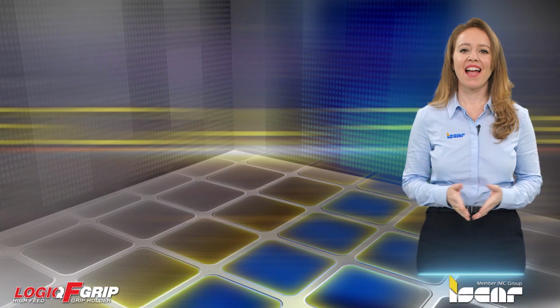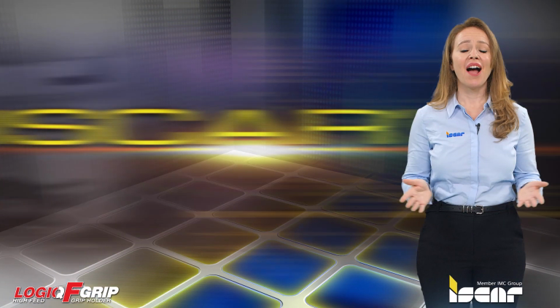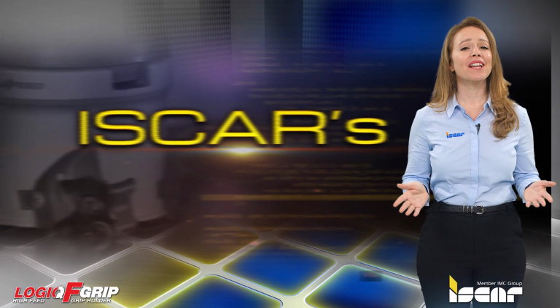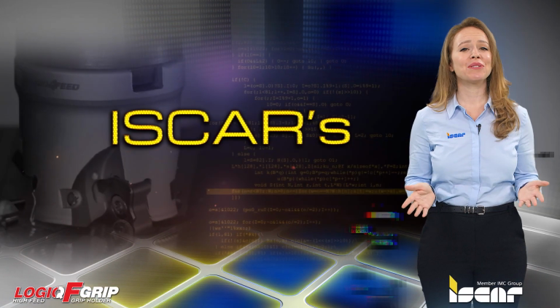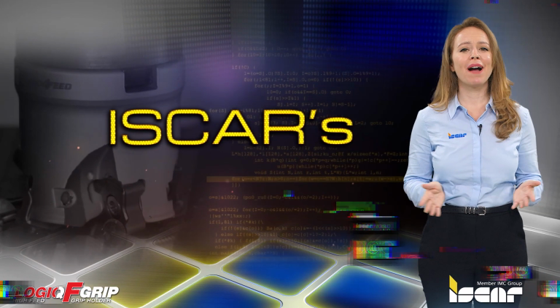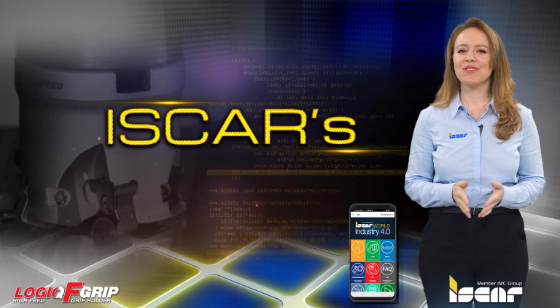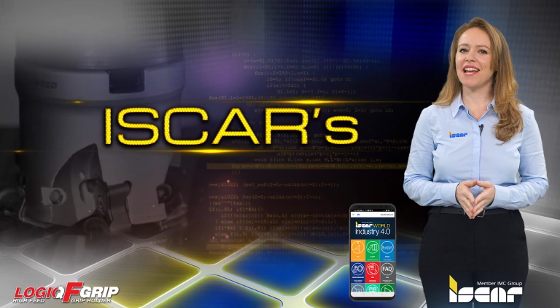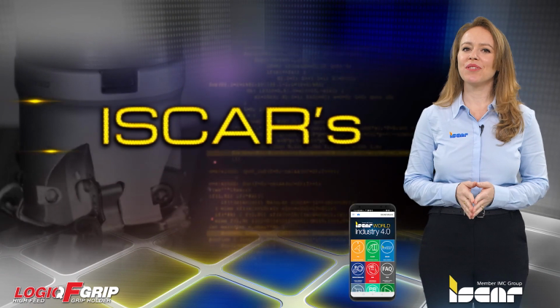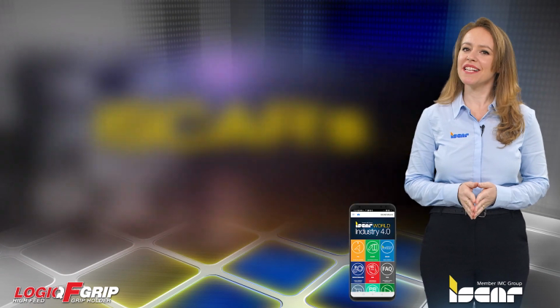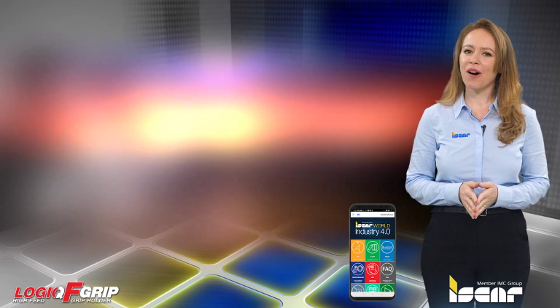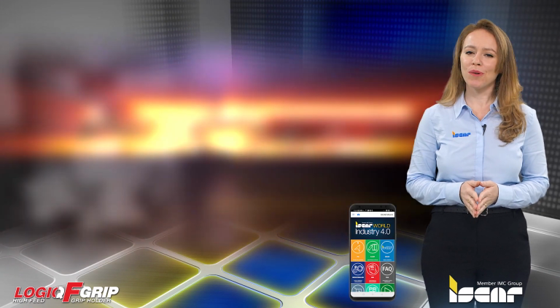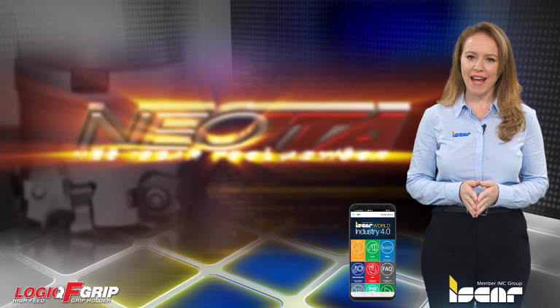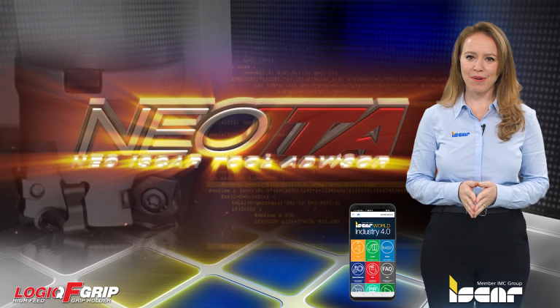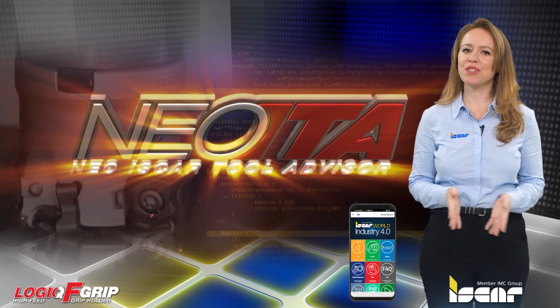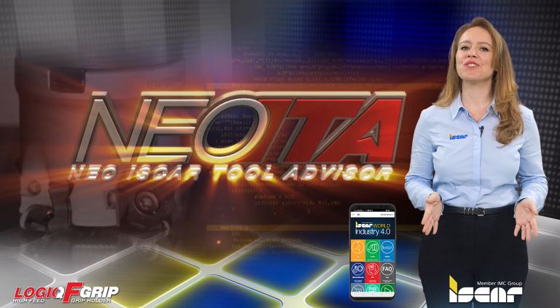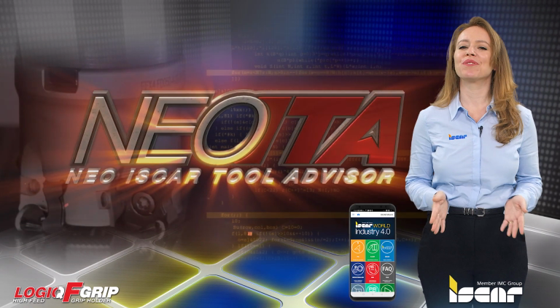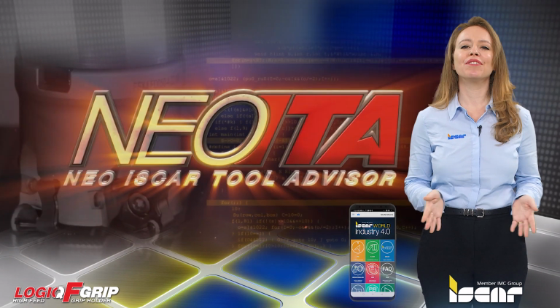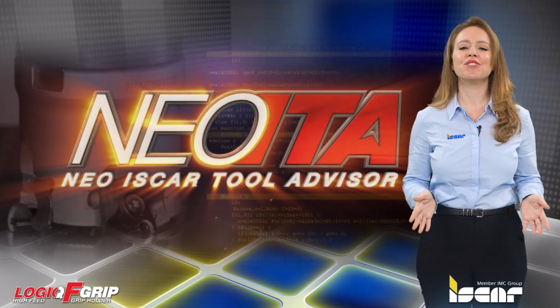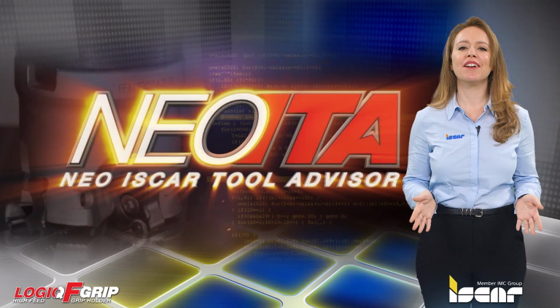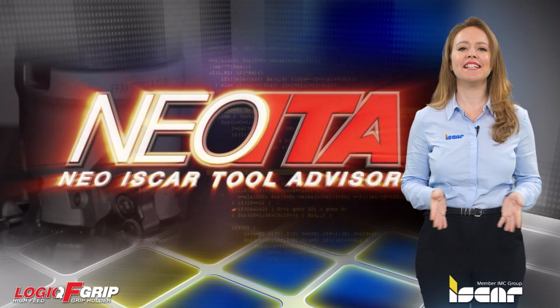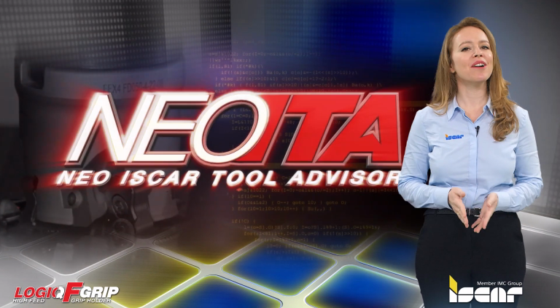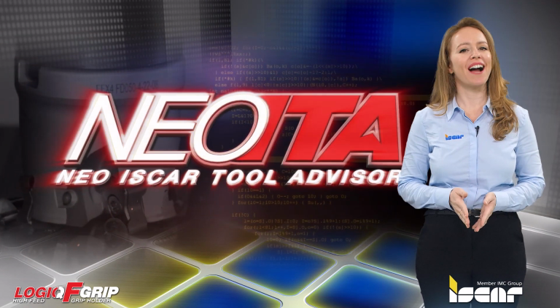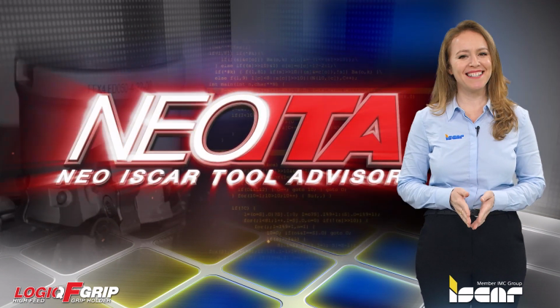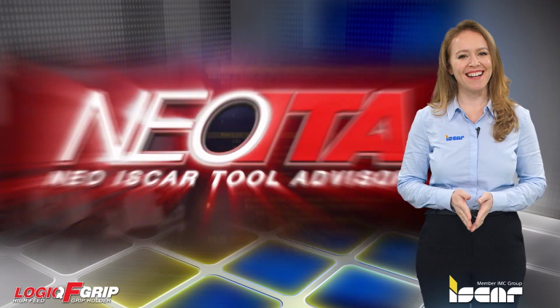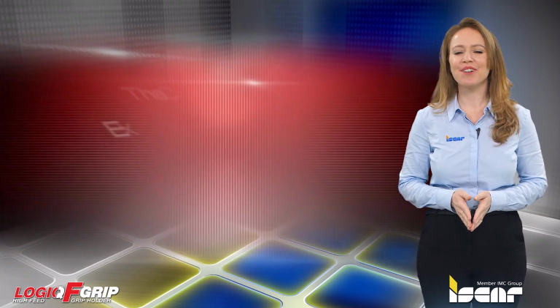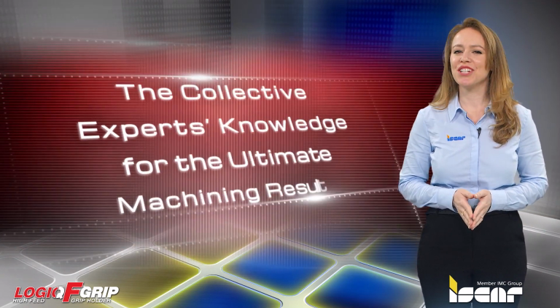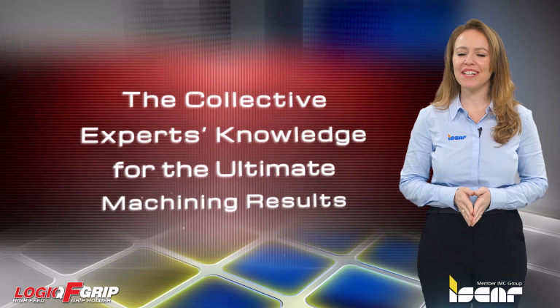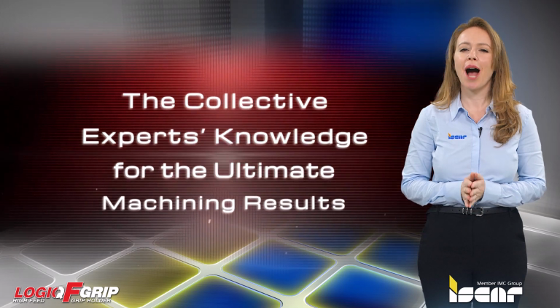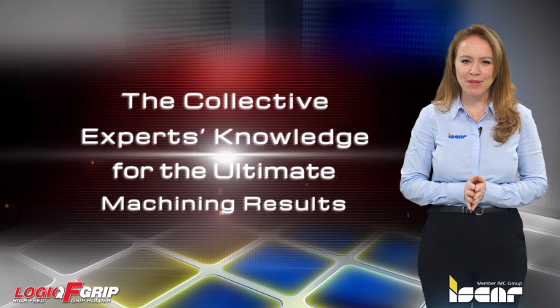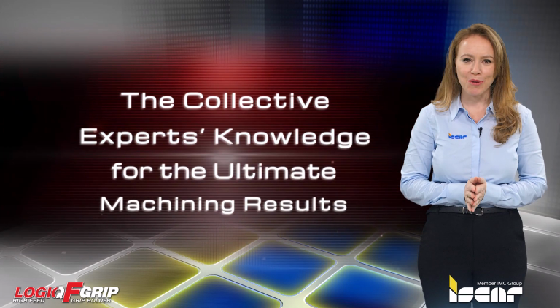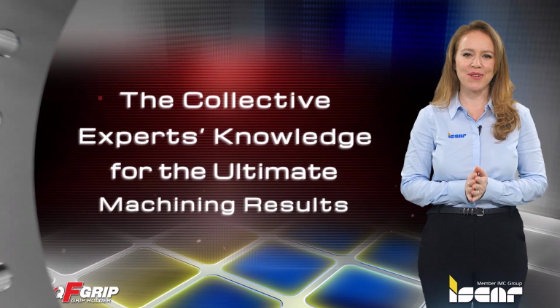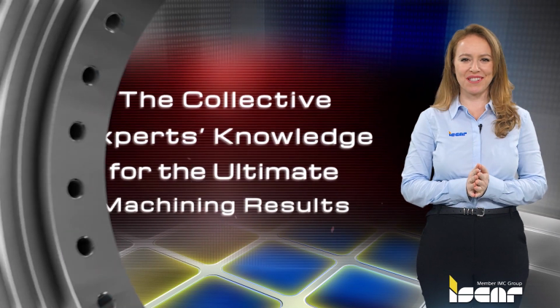I would like to remind you to download the ISCAR World app, which features the revolutionary NEO ITA for achieving optimal results.